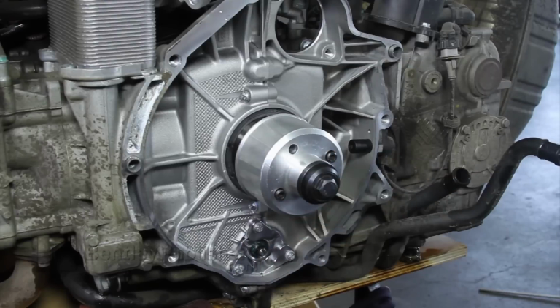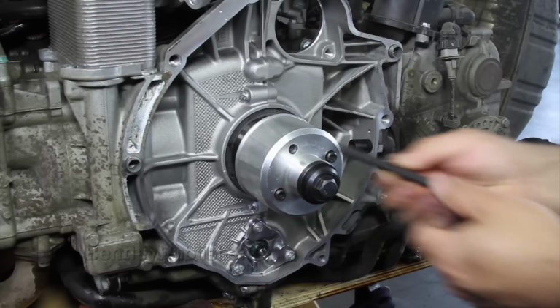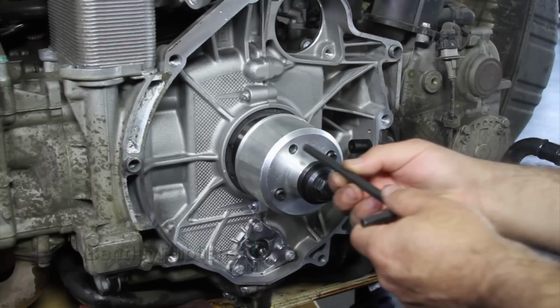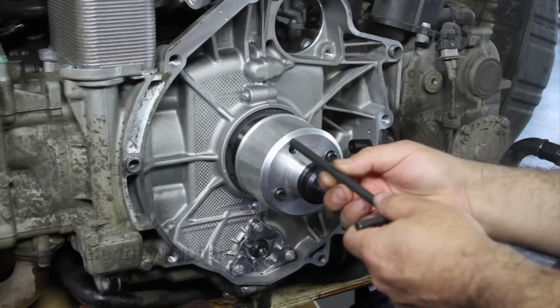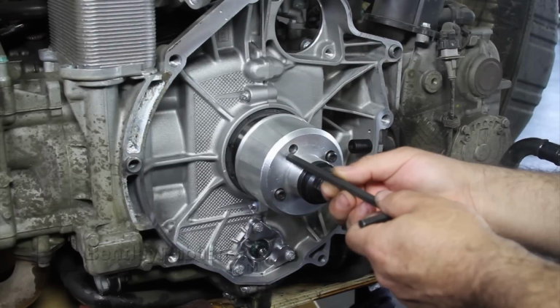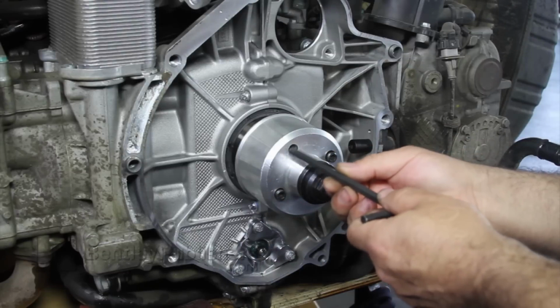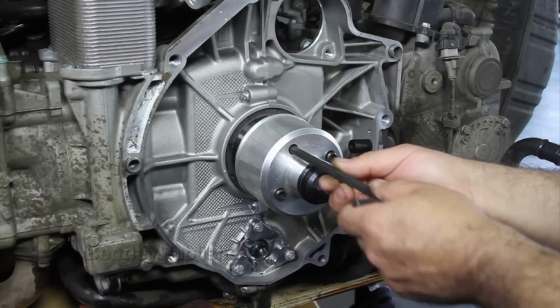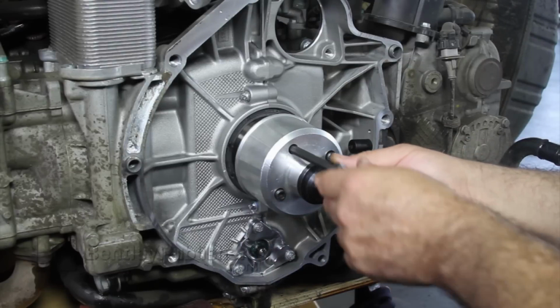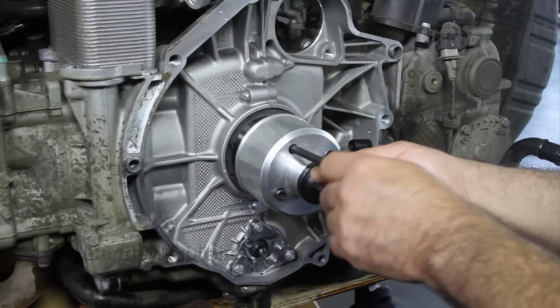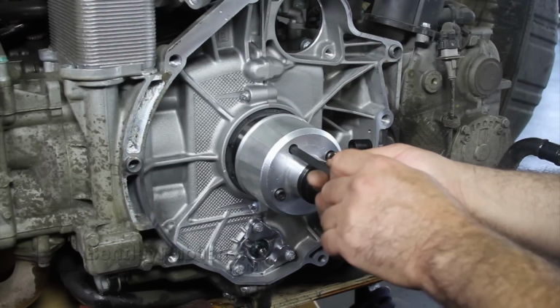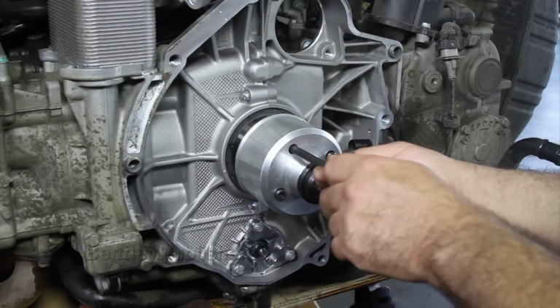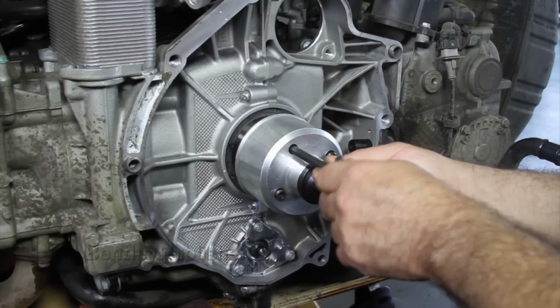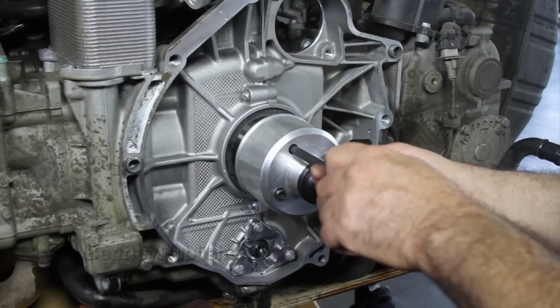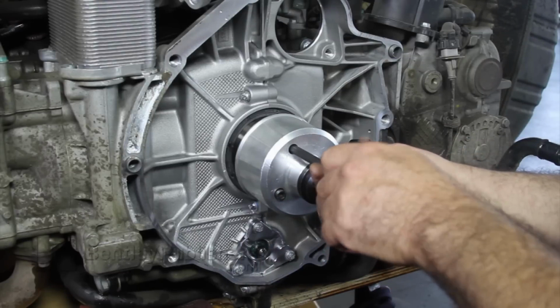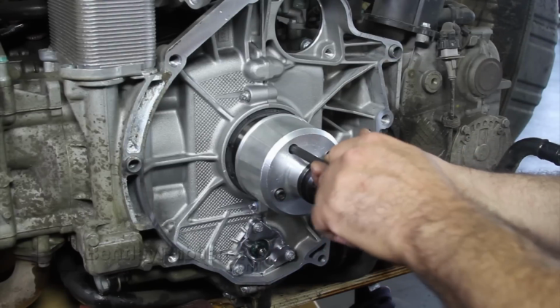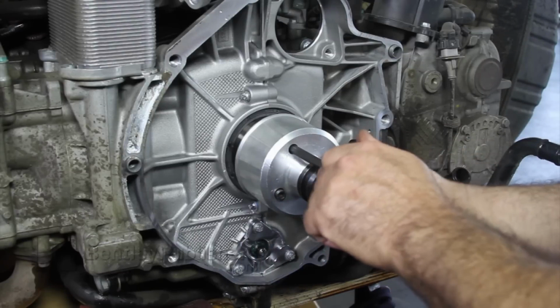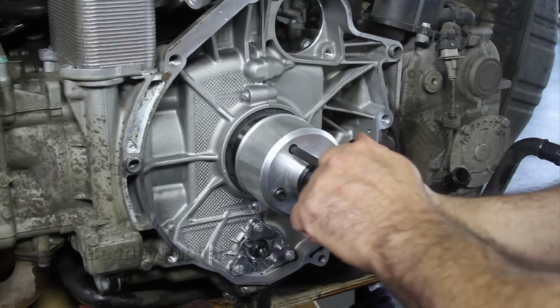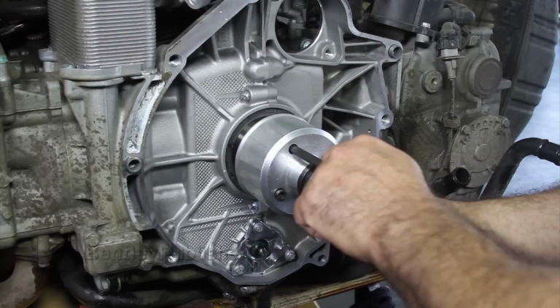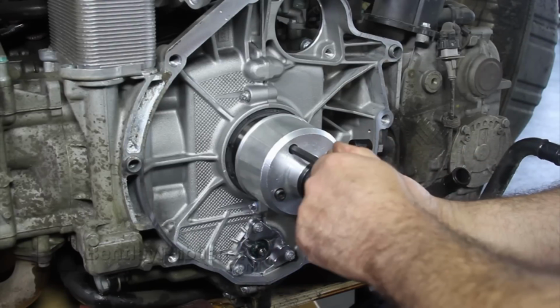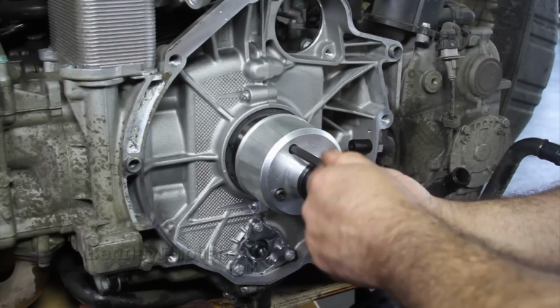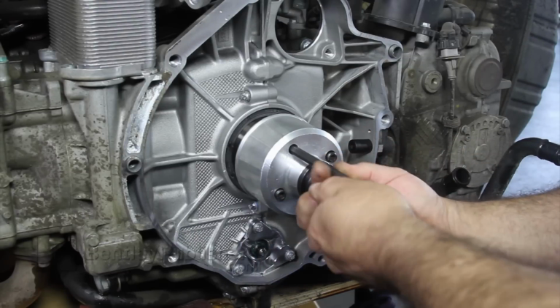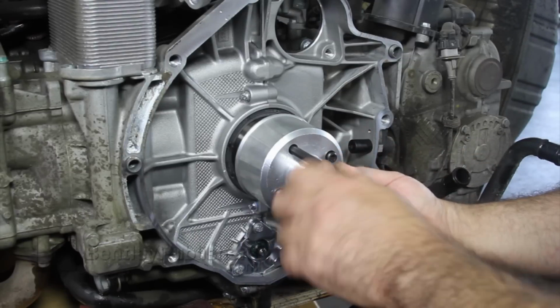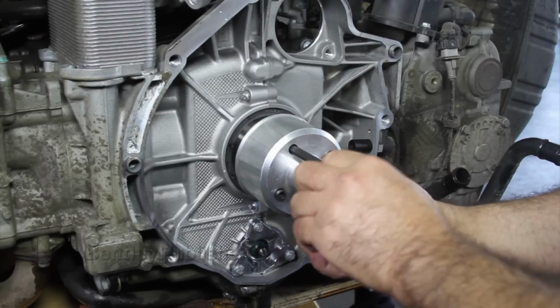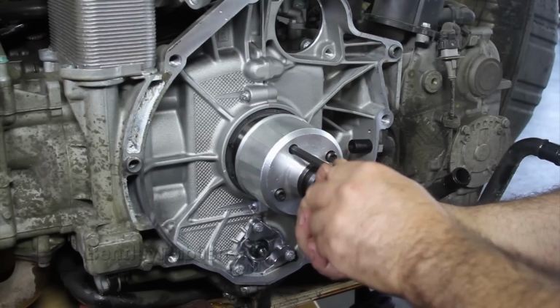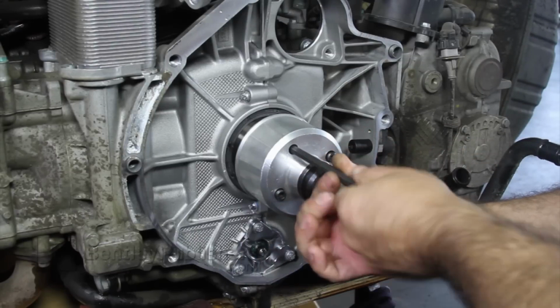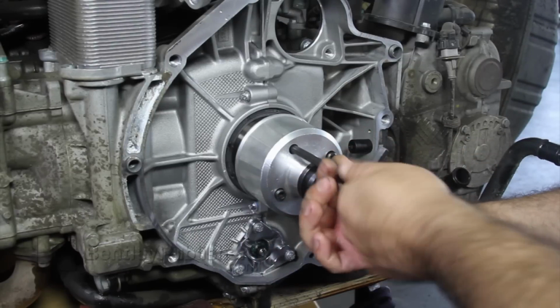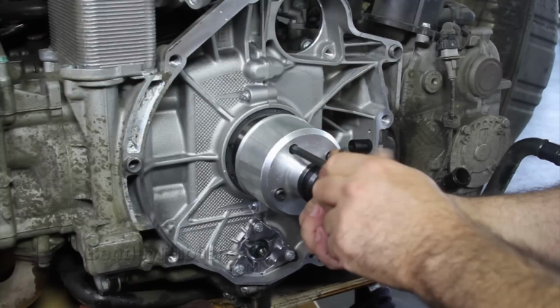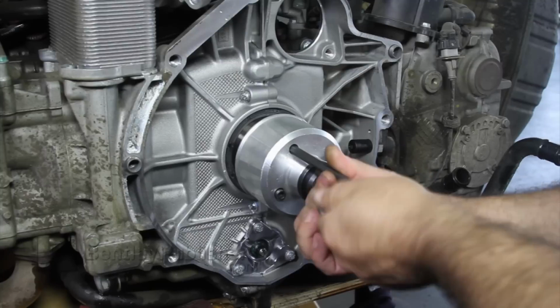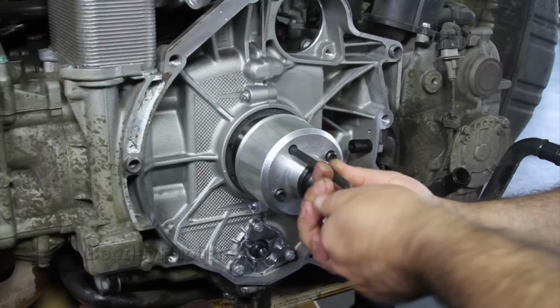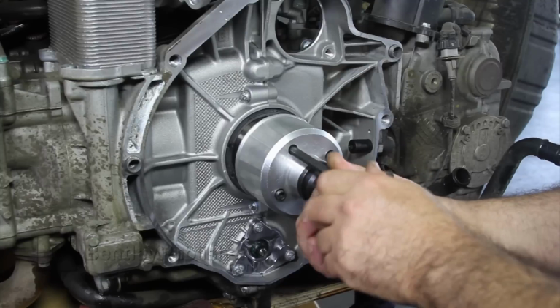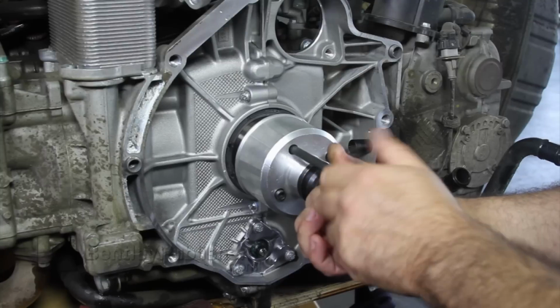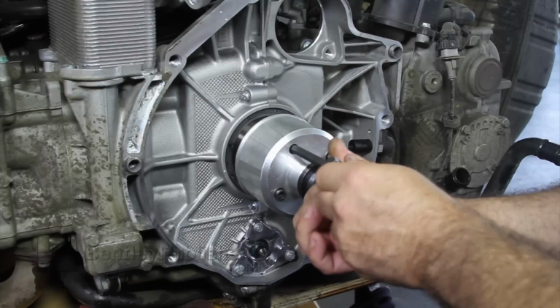Once the seal is at the correct depth, remove Porsche Special Tool 9609 from the crankshaft flange.